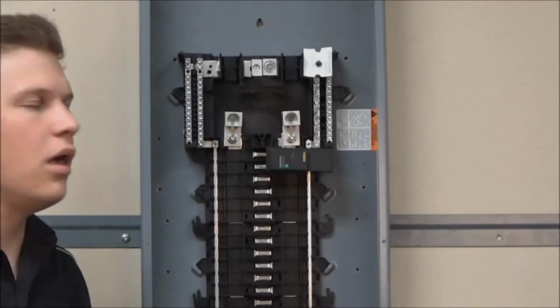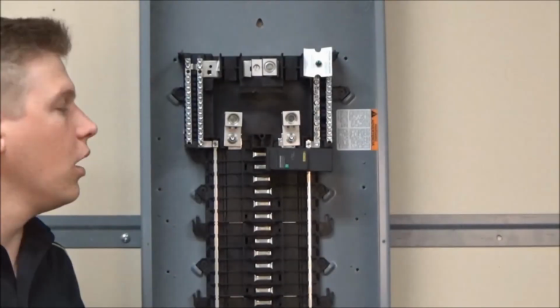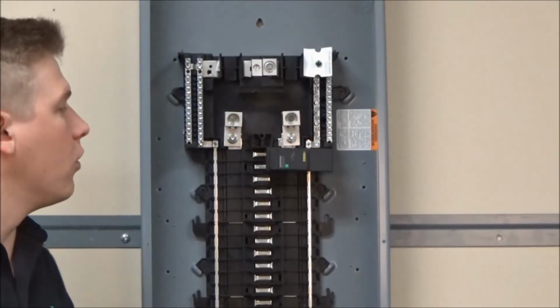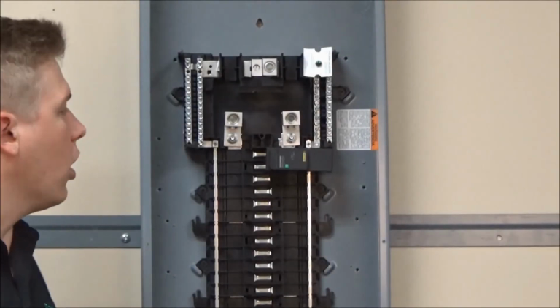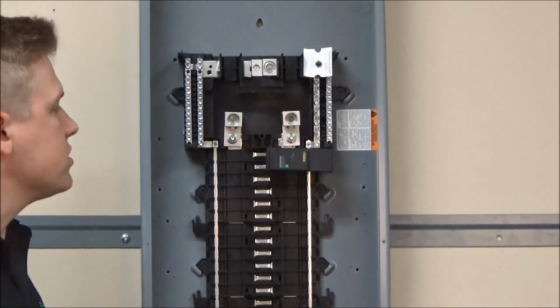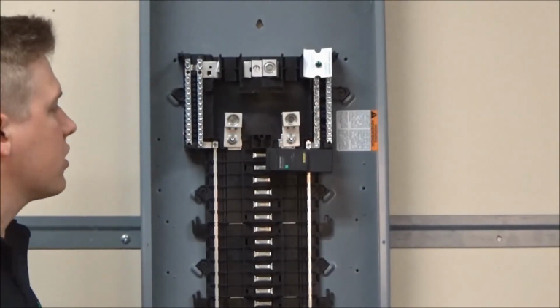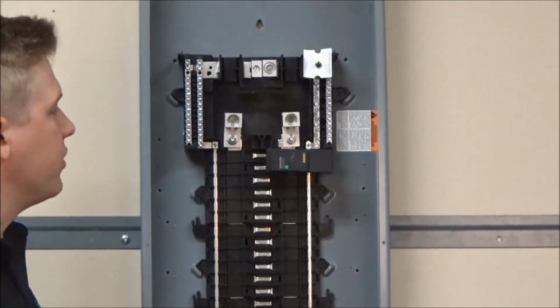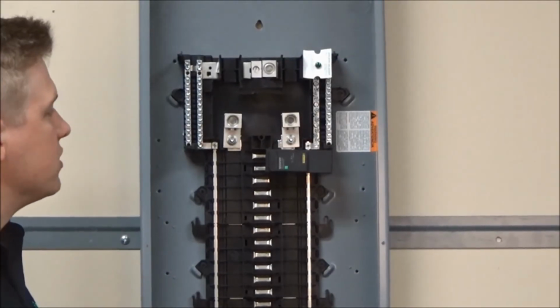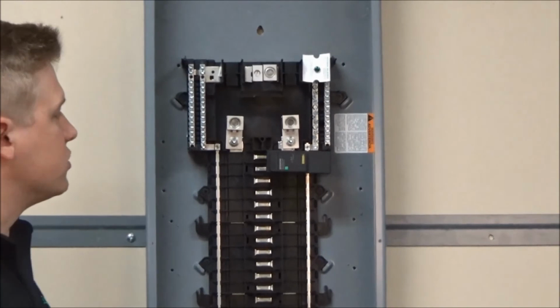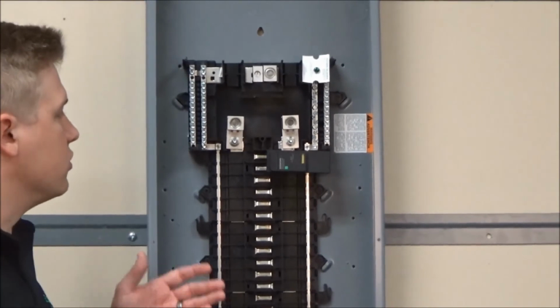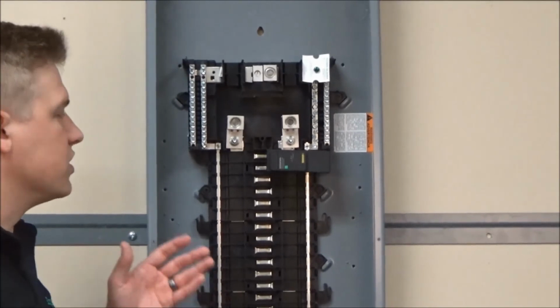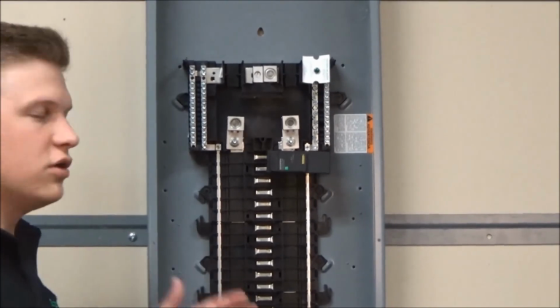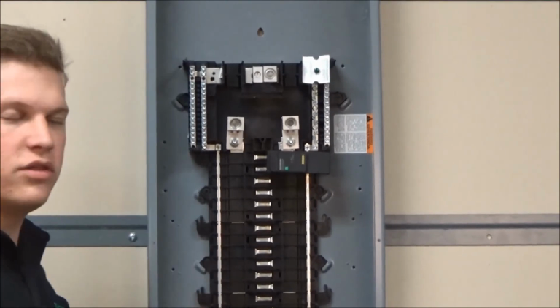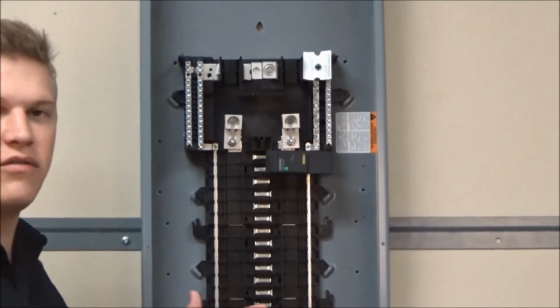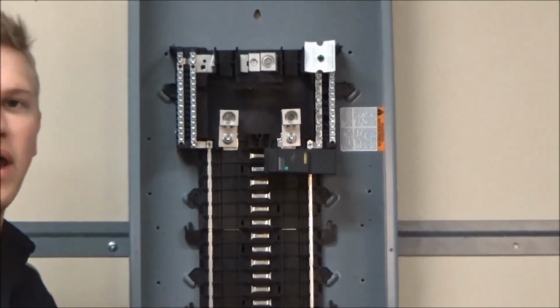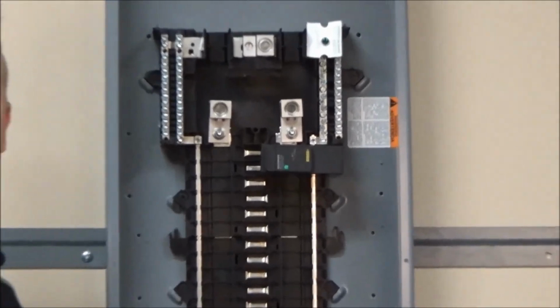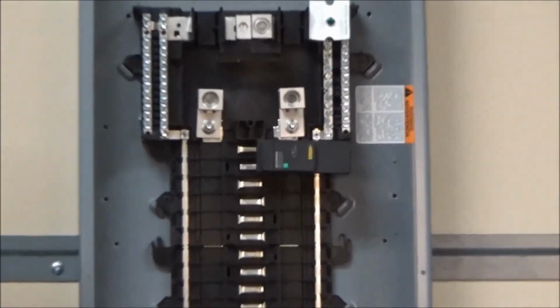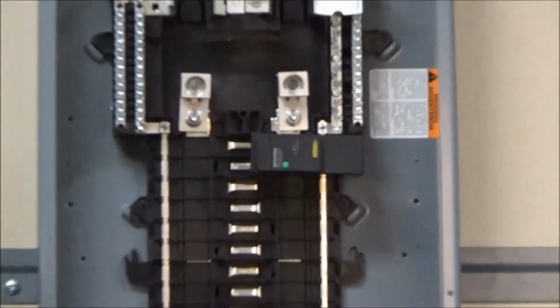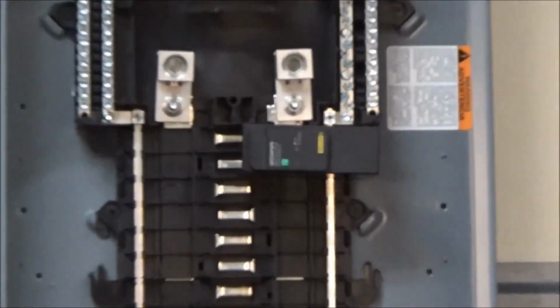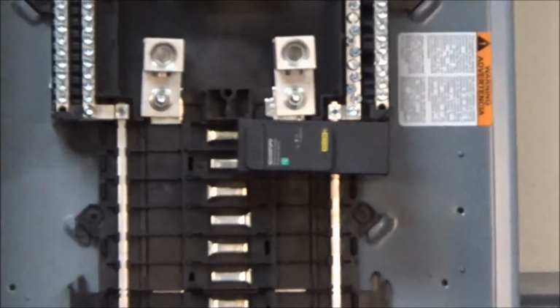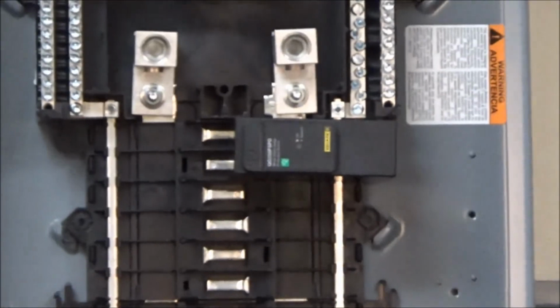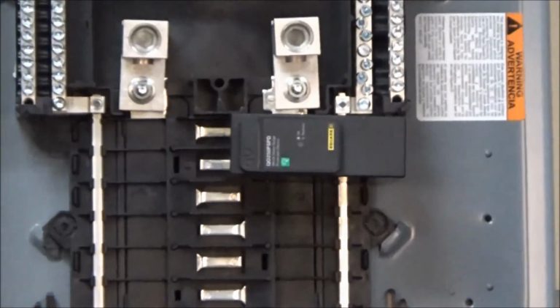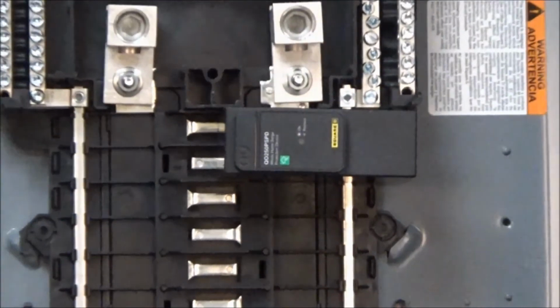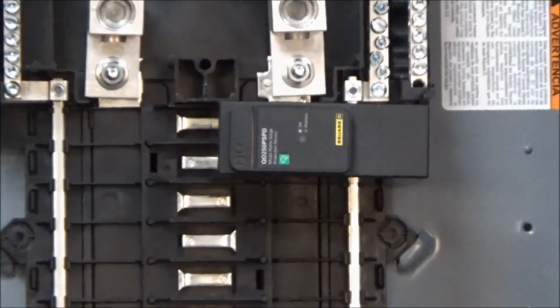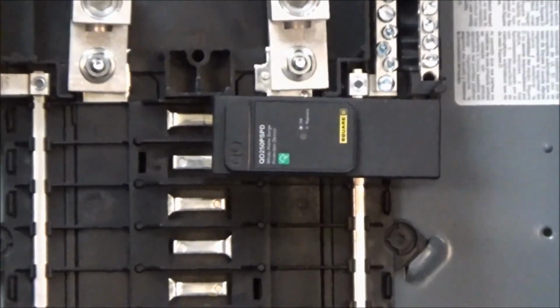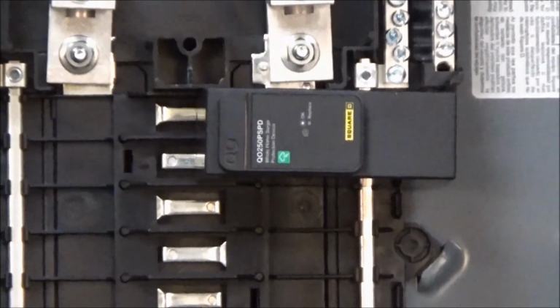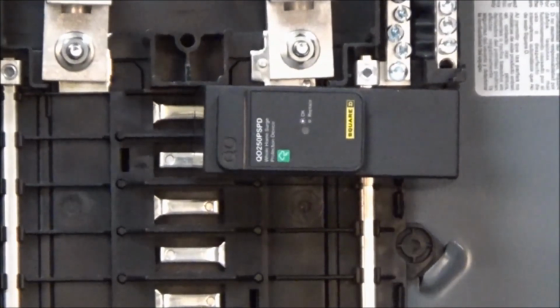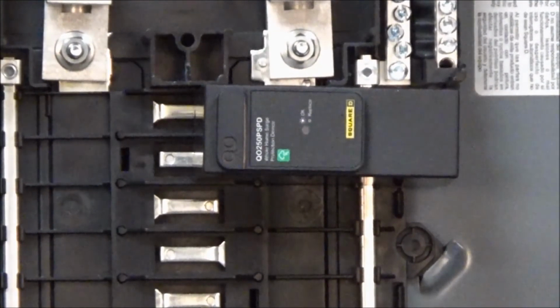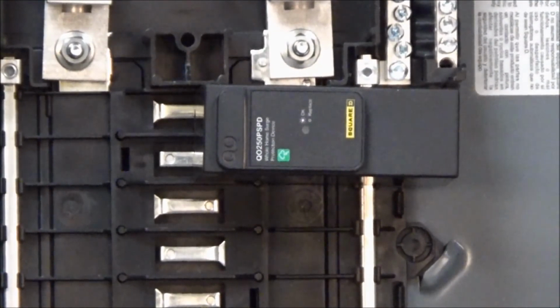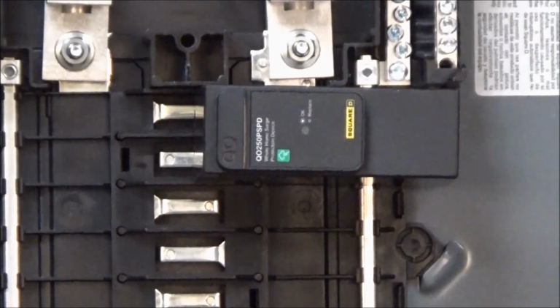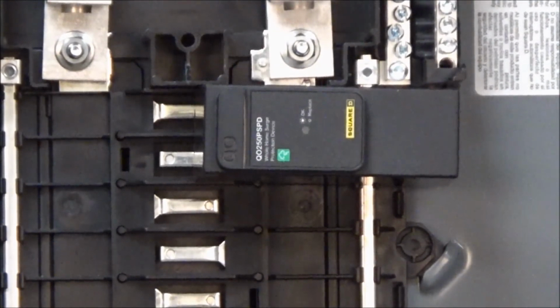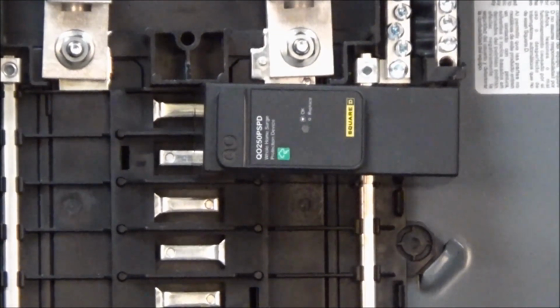We always recommend to install the device as close to the mains as is possible in the equipment.